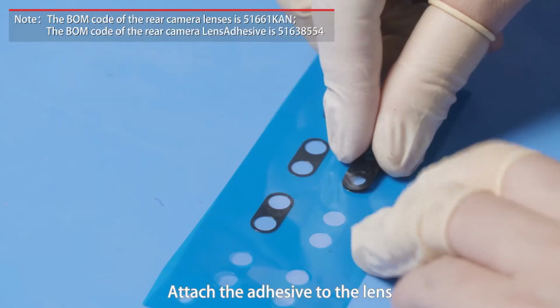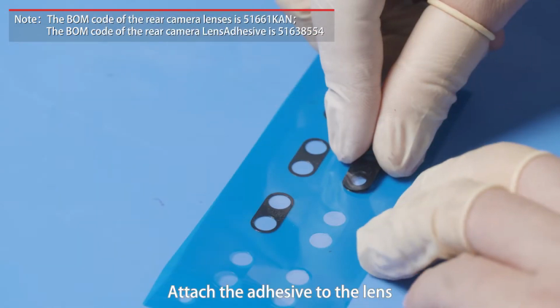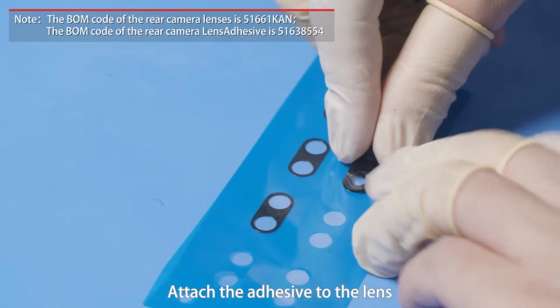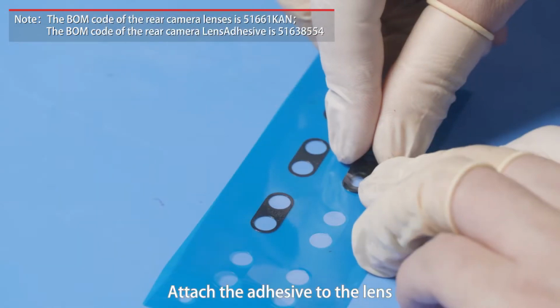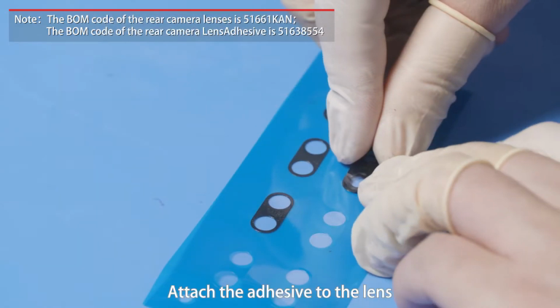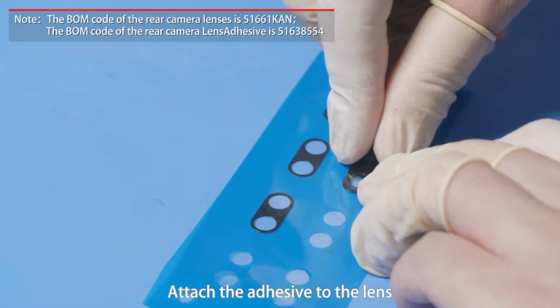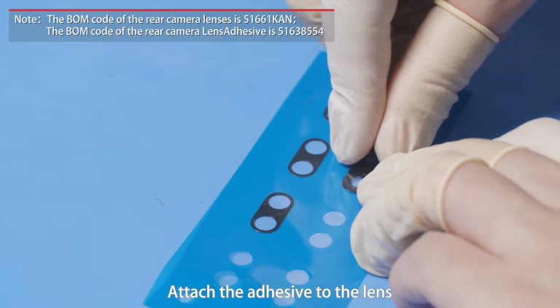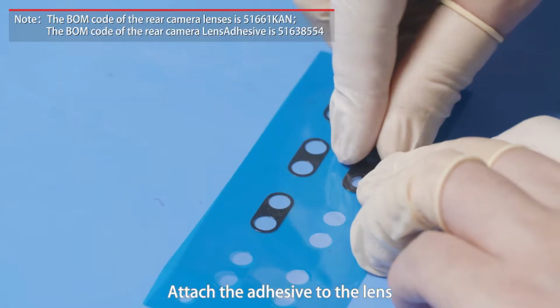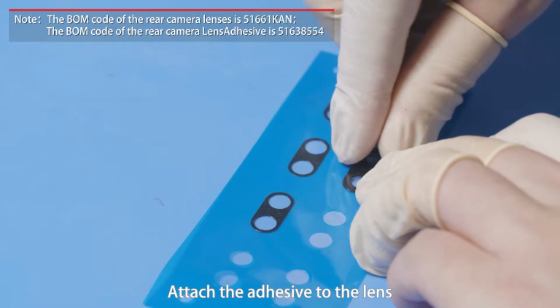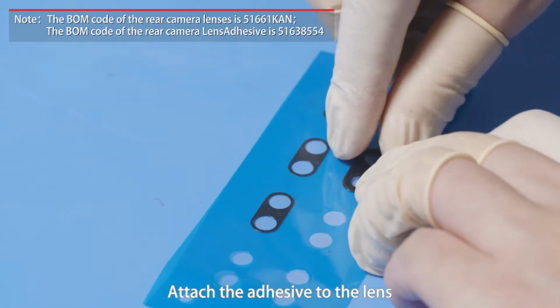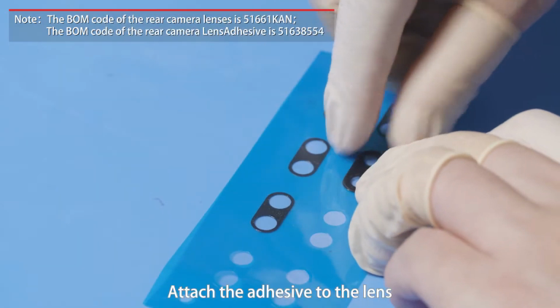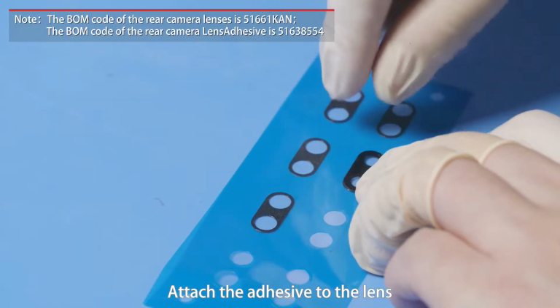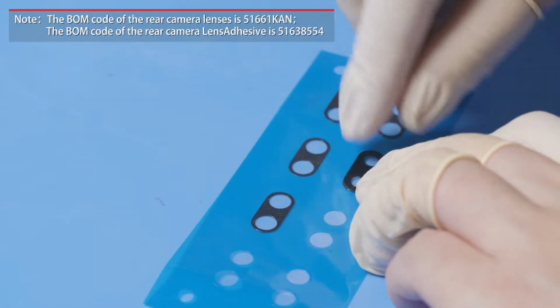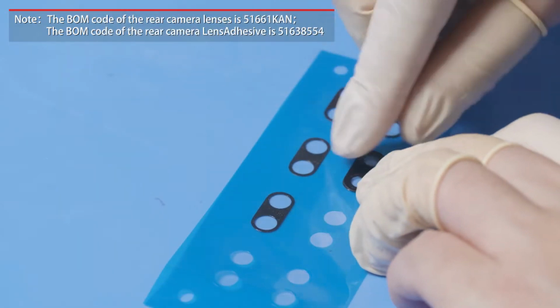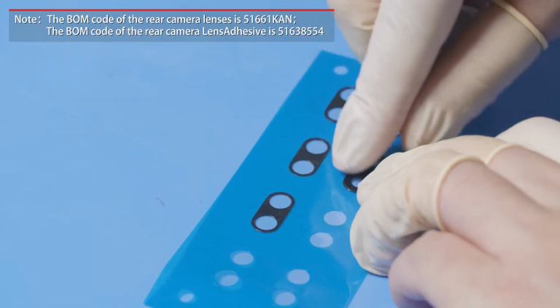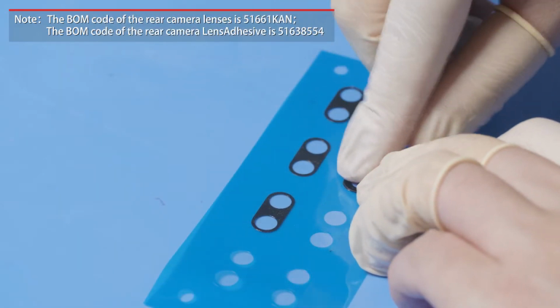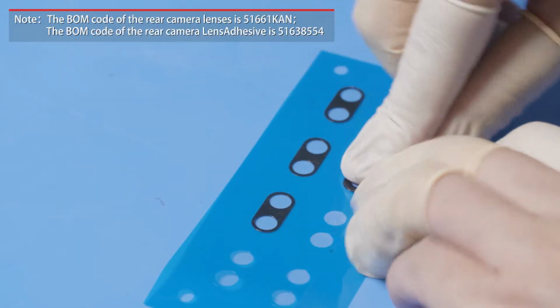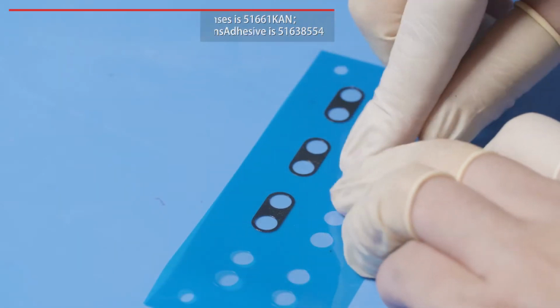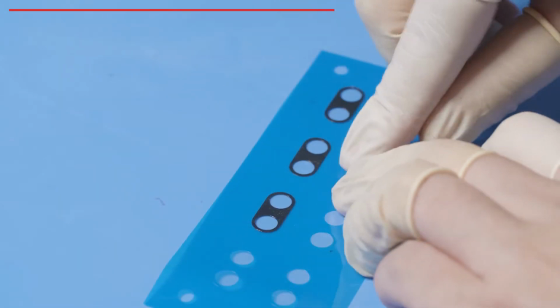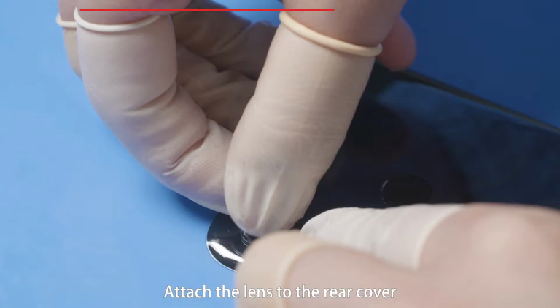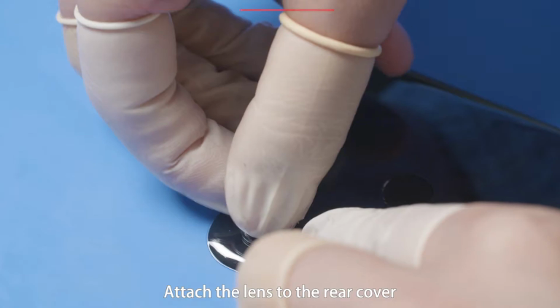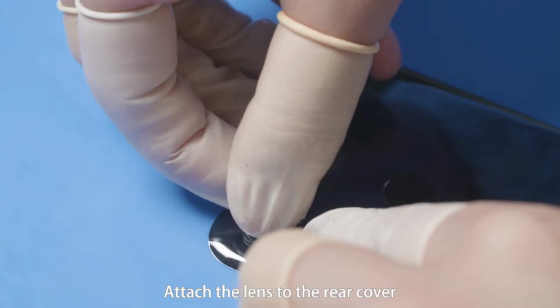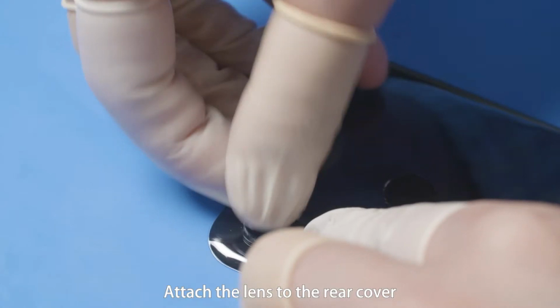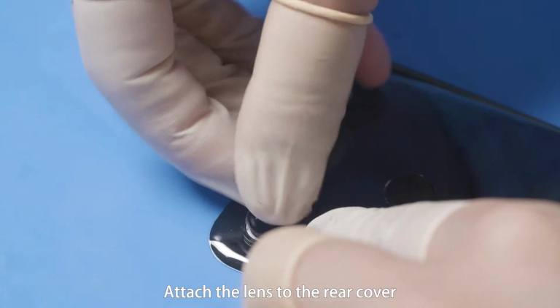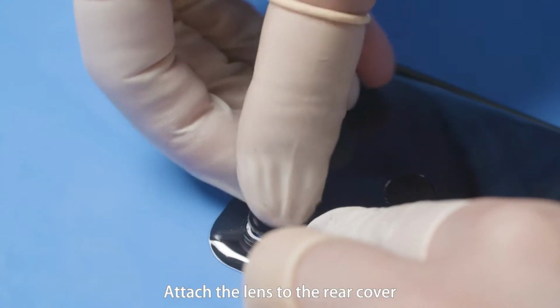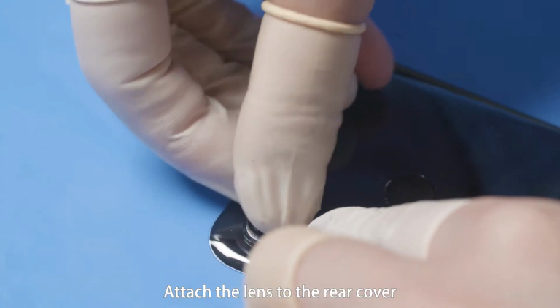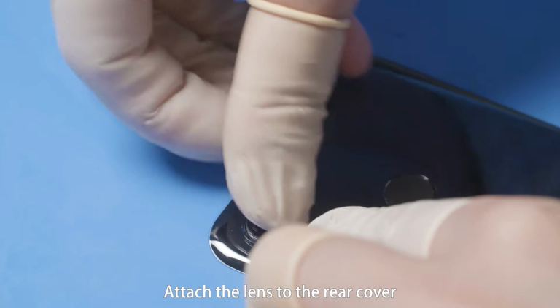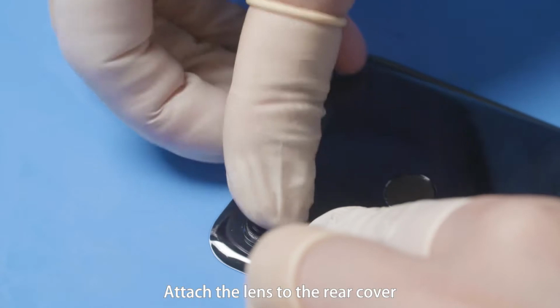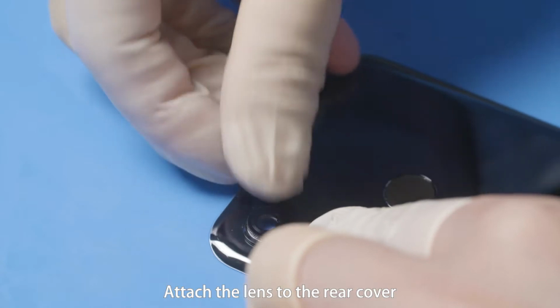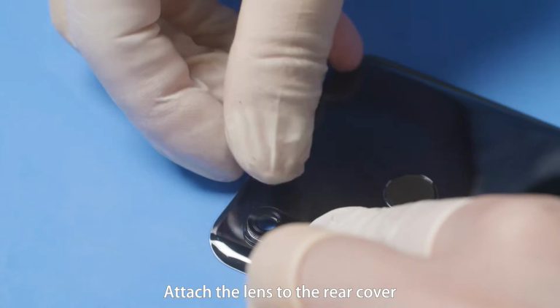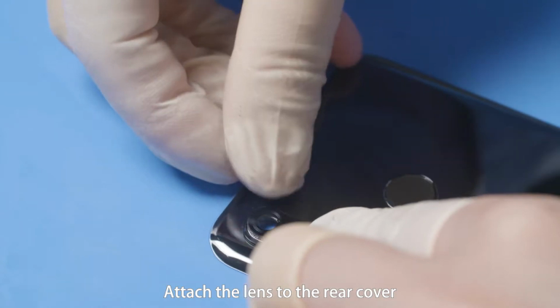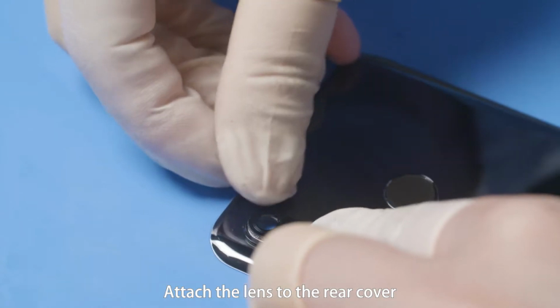Attach the adhesive to the lens. Attach the lens to the rear cover.